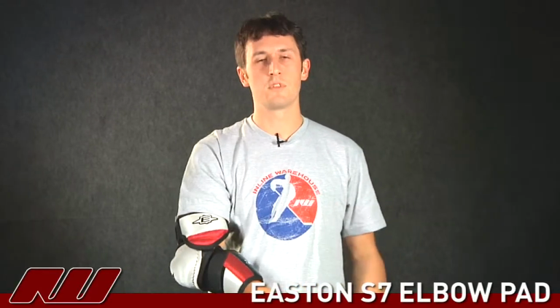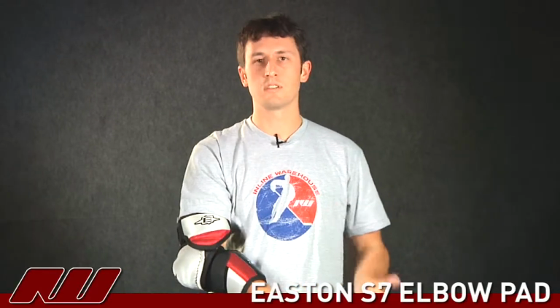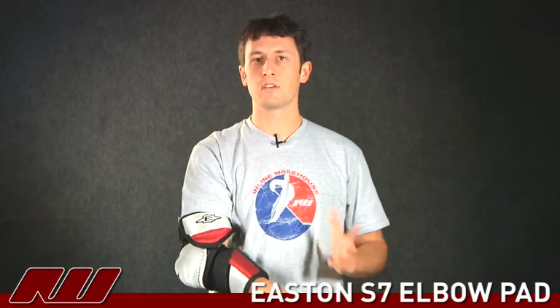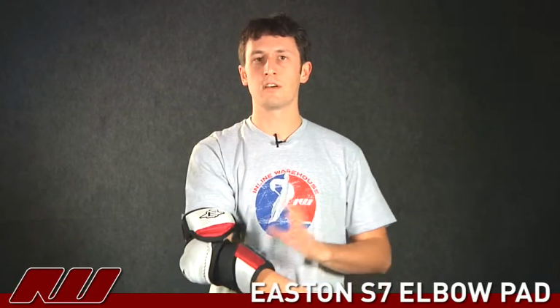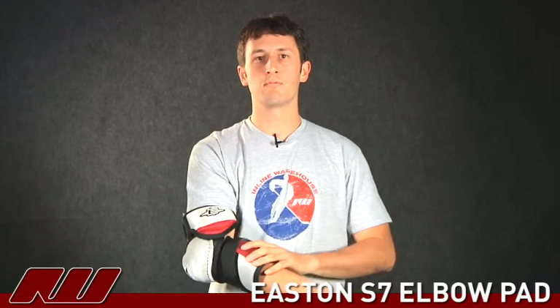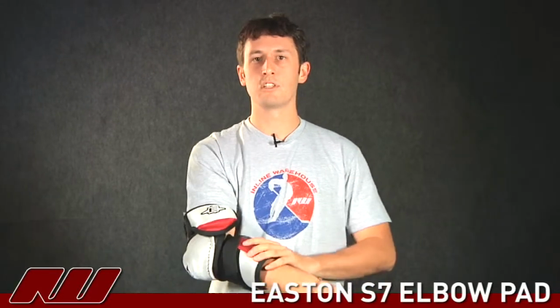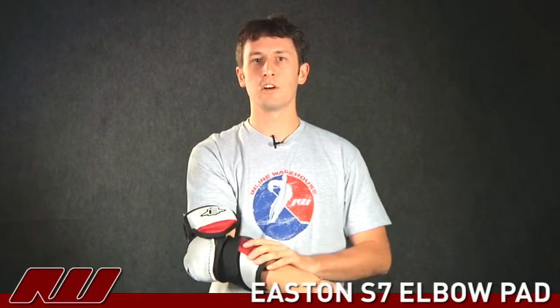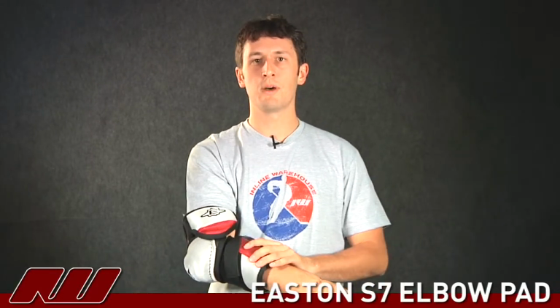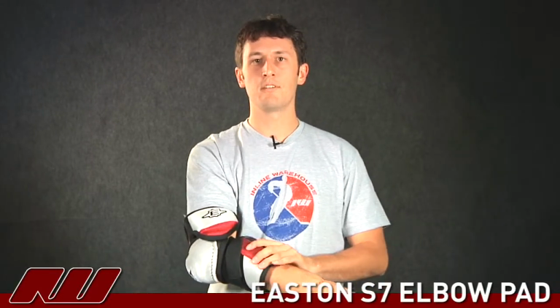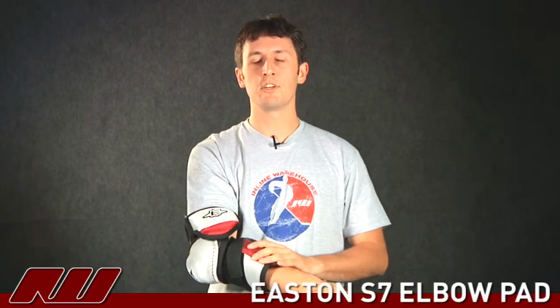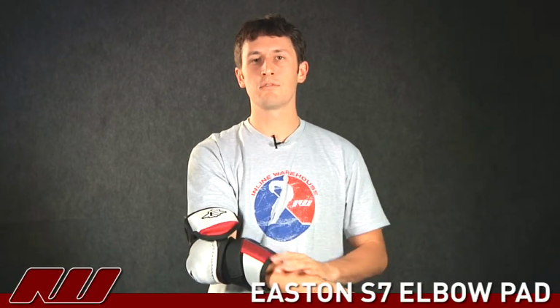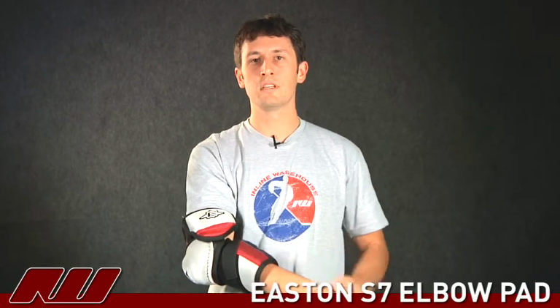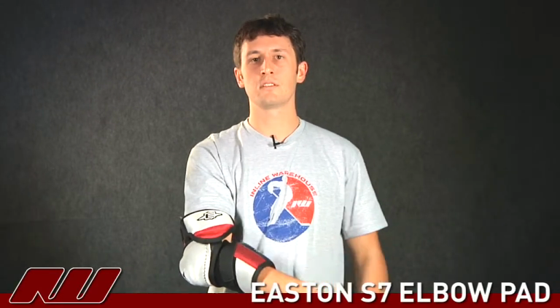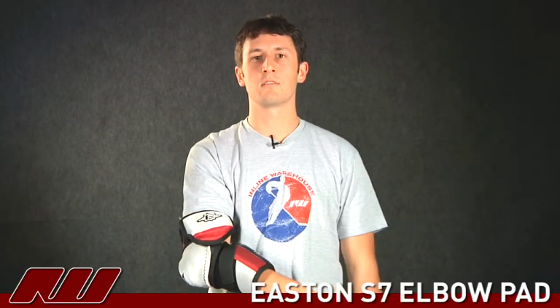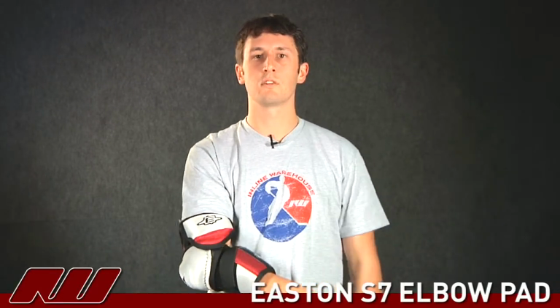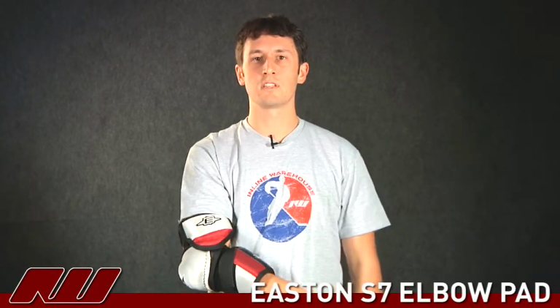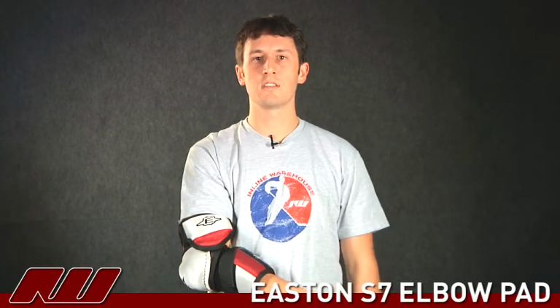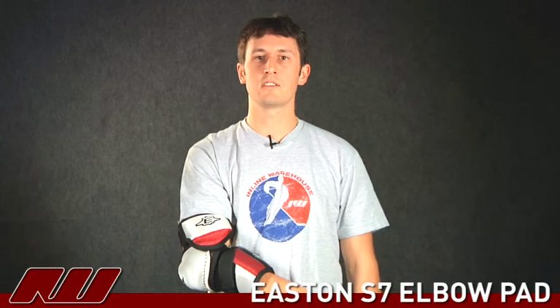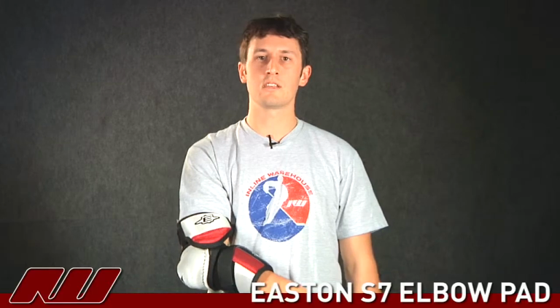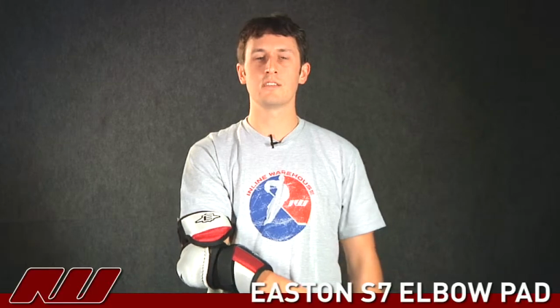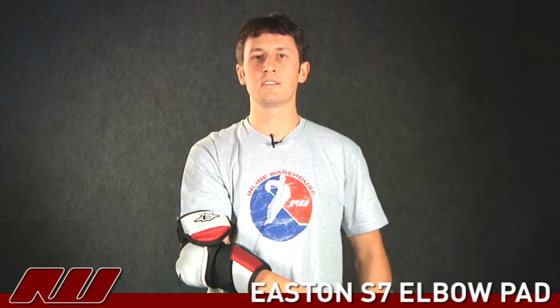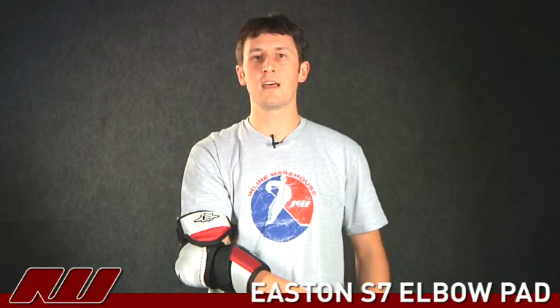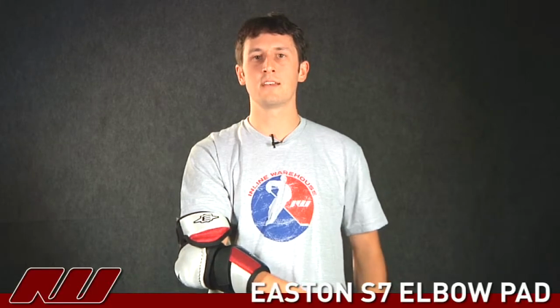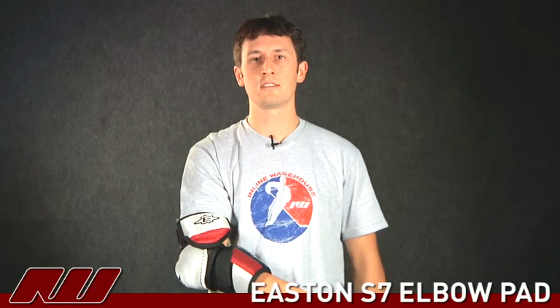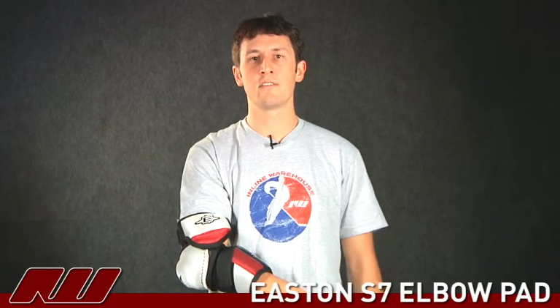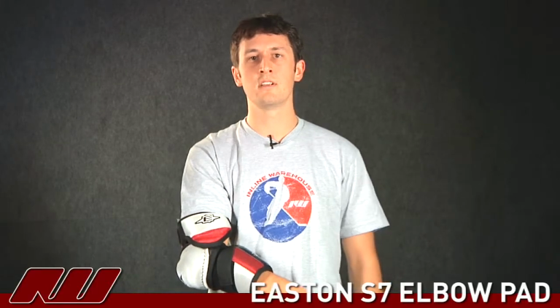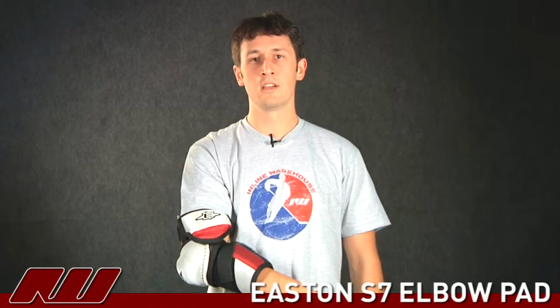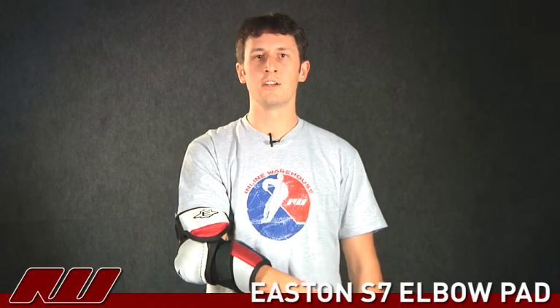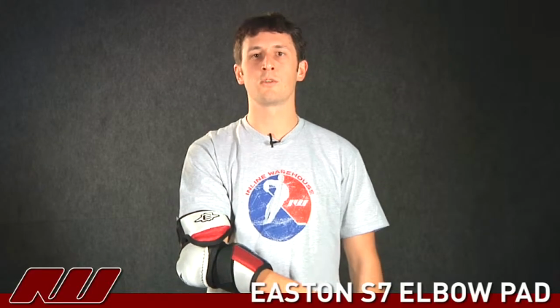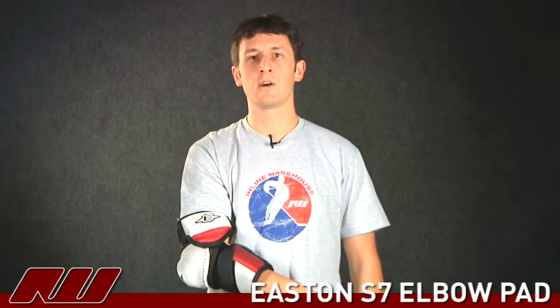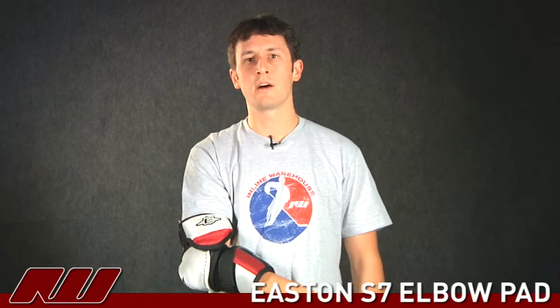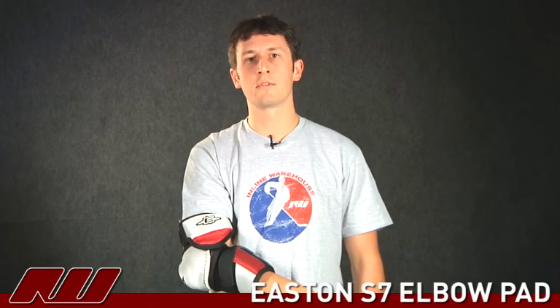This is a pretty solid pad from Easton. Once again, this is the Easton S7 here at the warehouse.